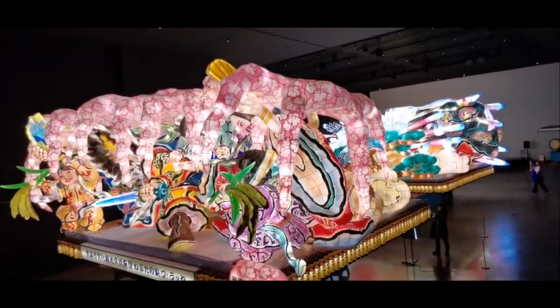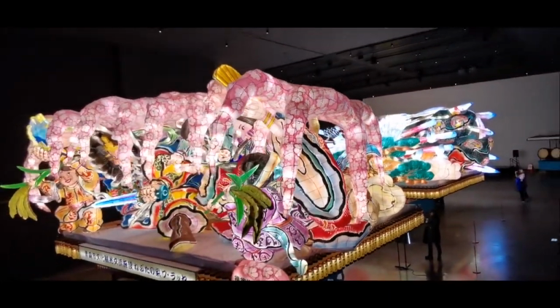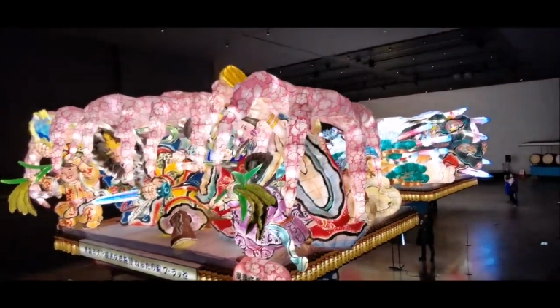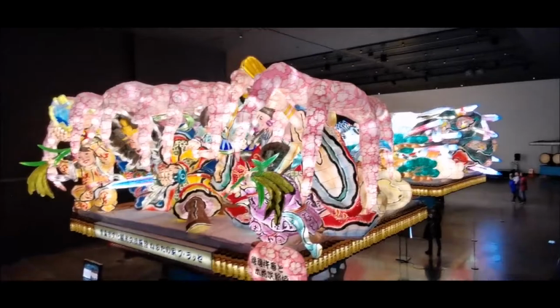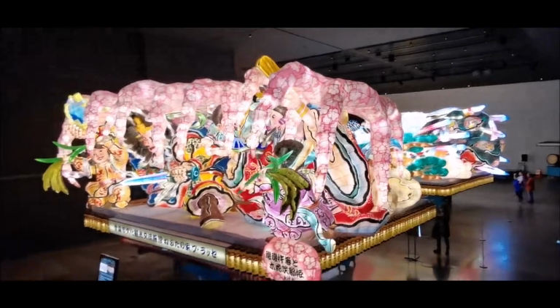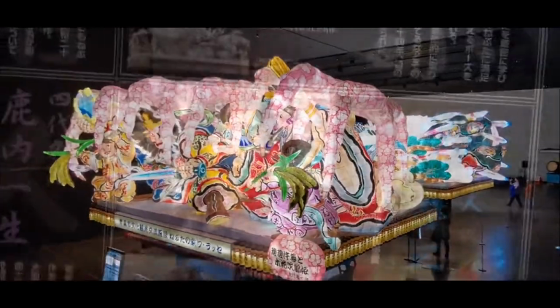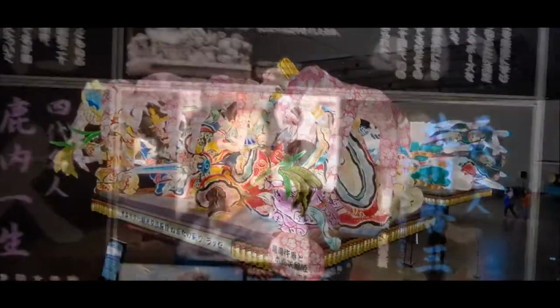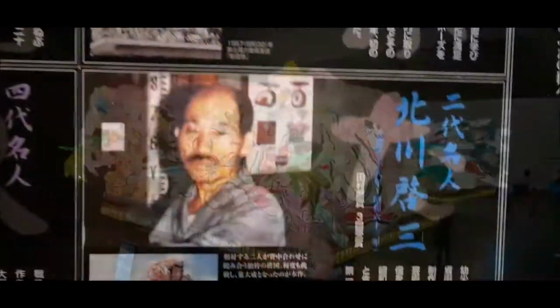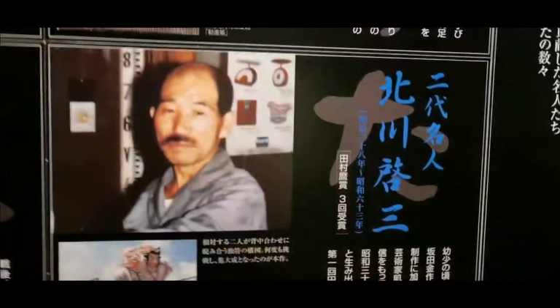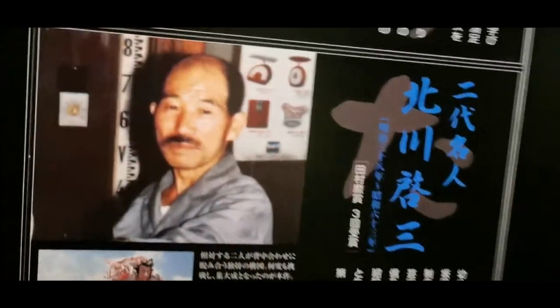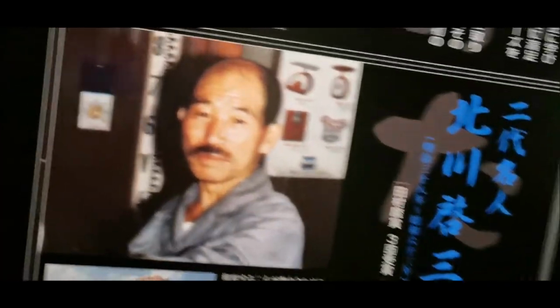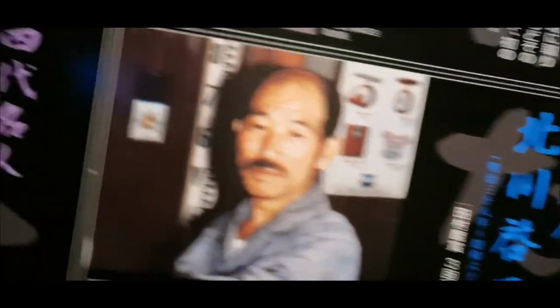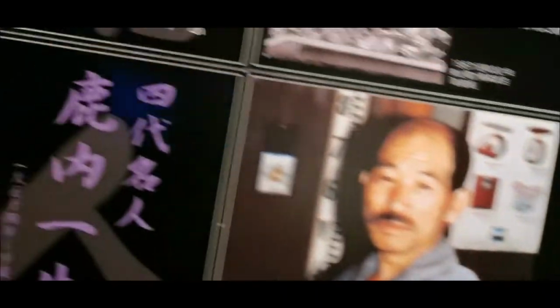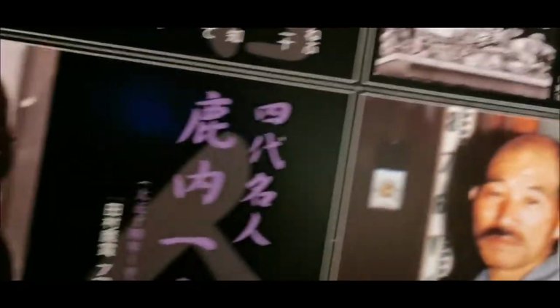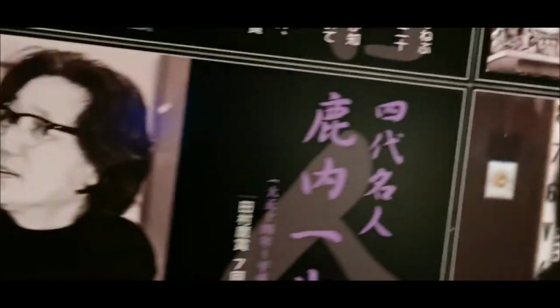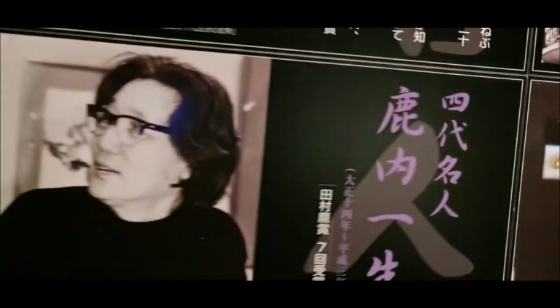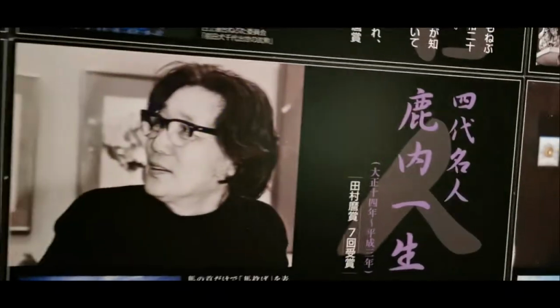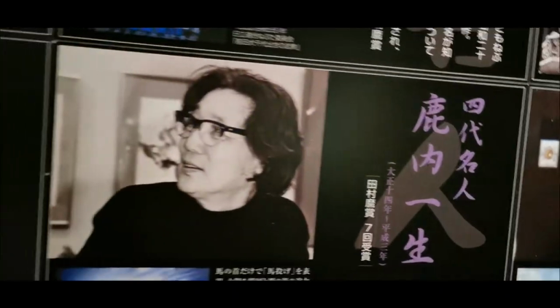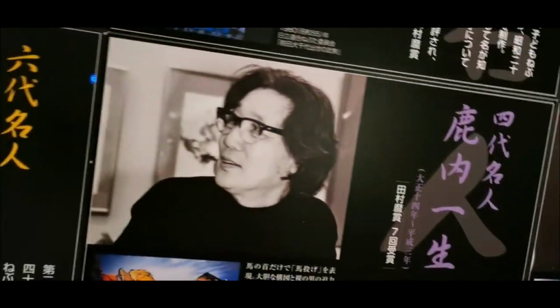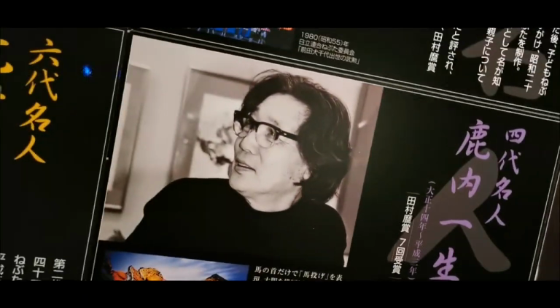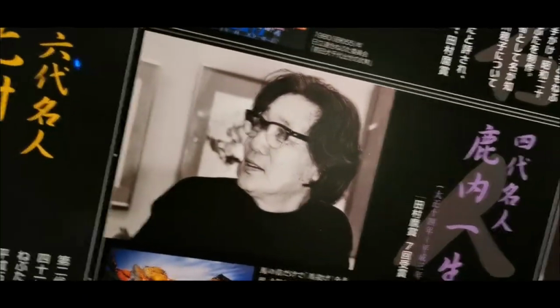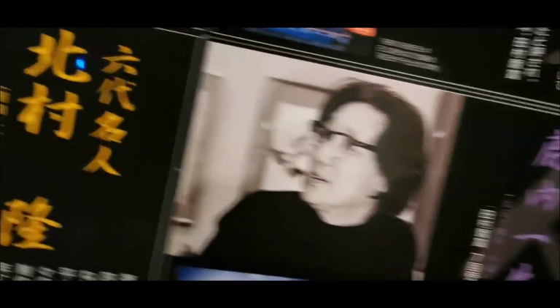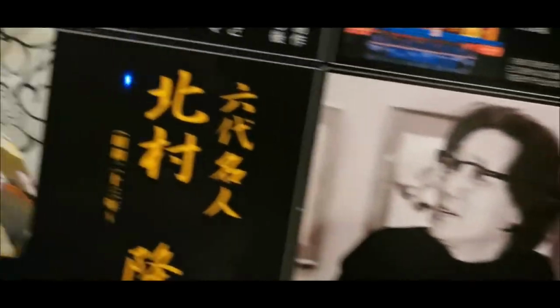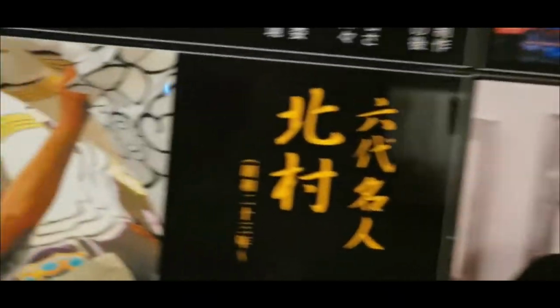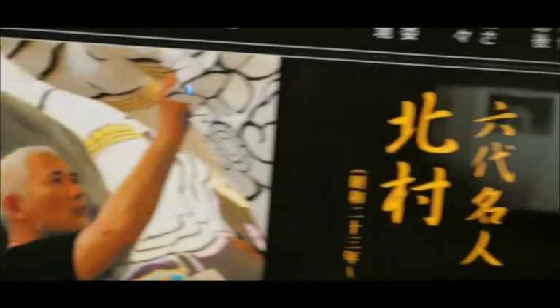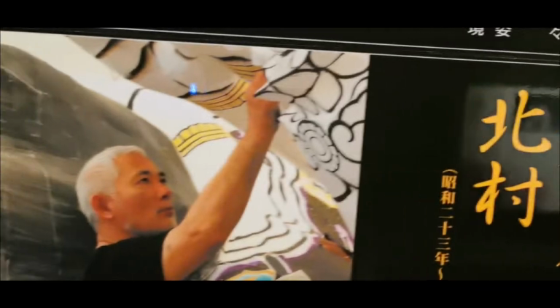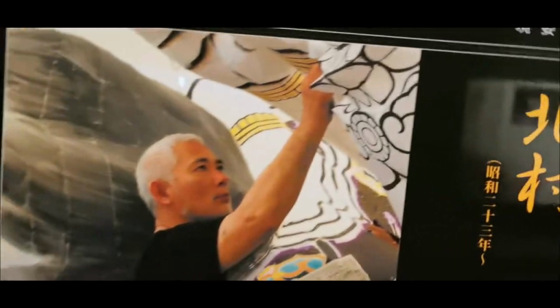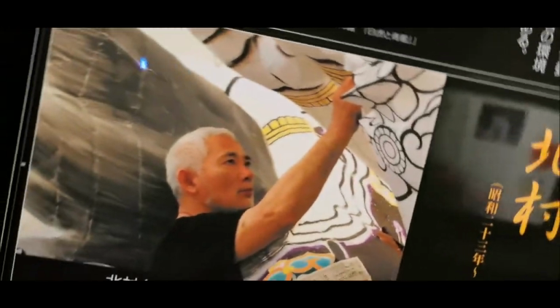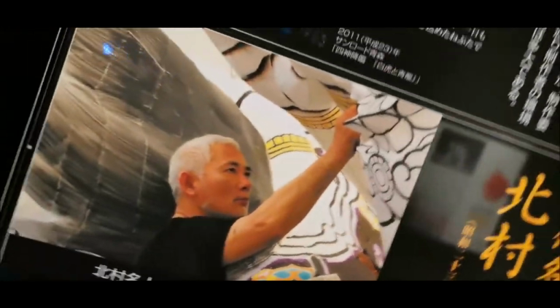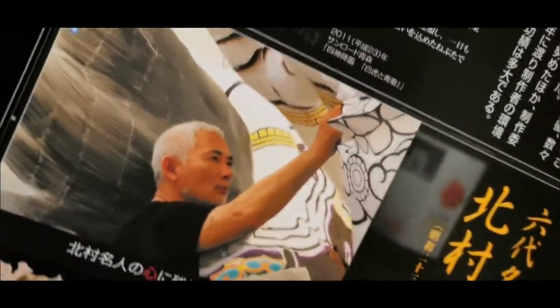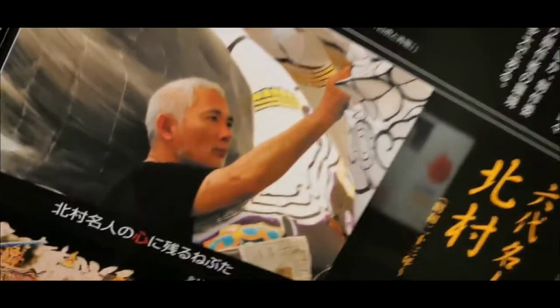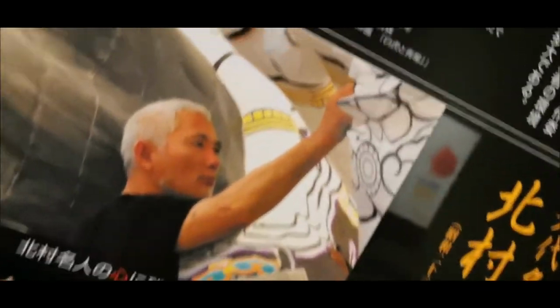And here are some of the great monsters creating these dolls, the floats.